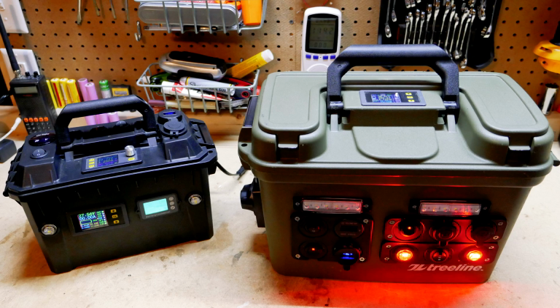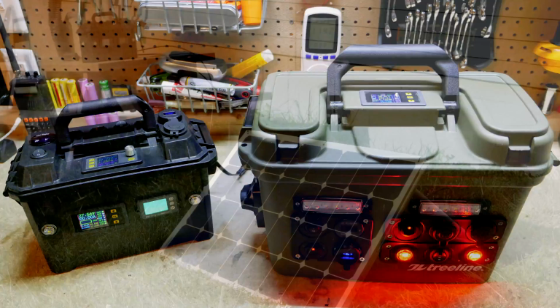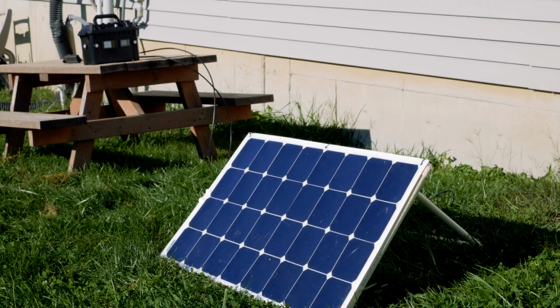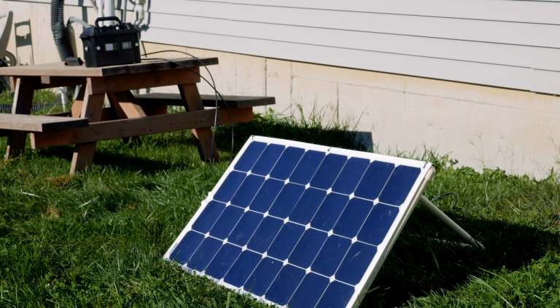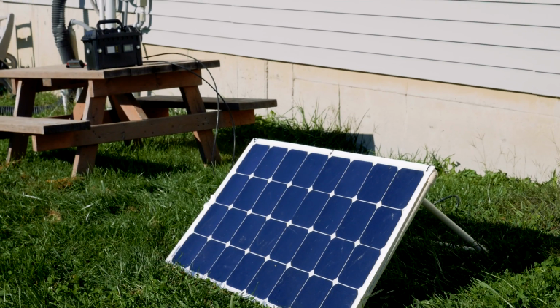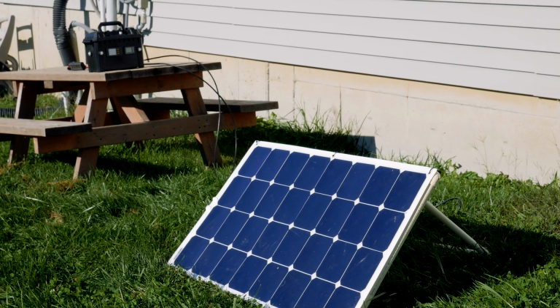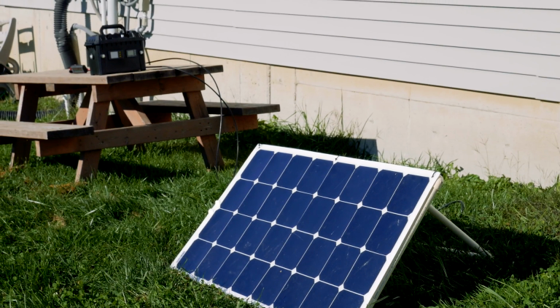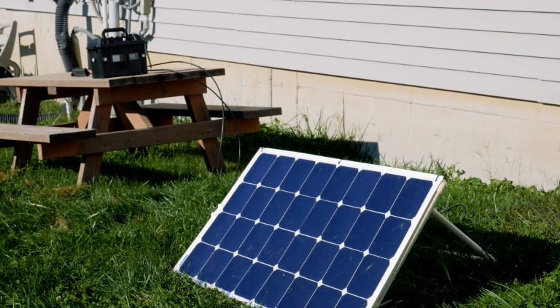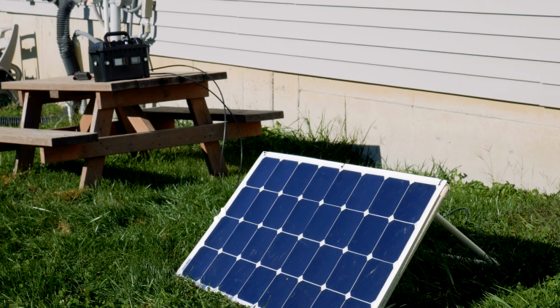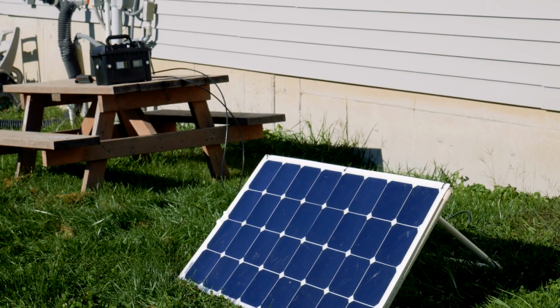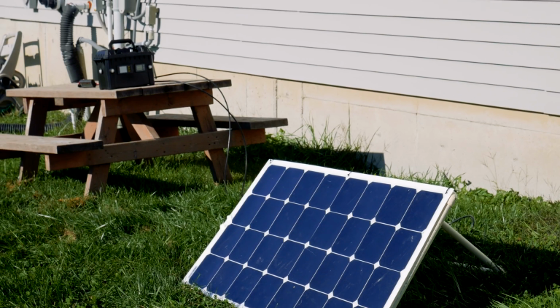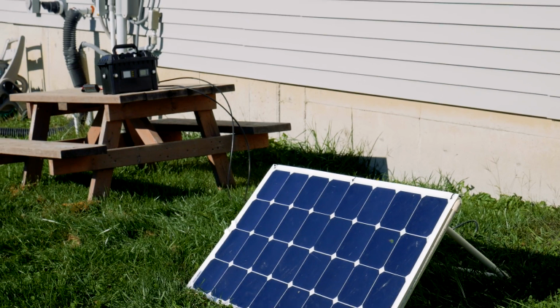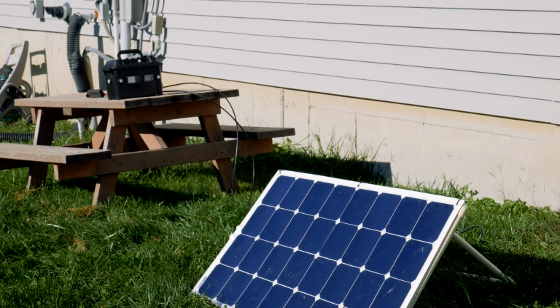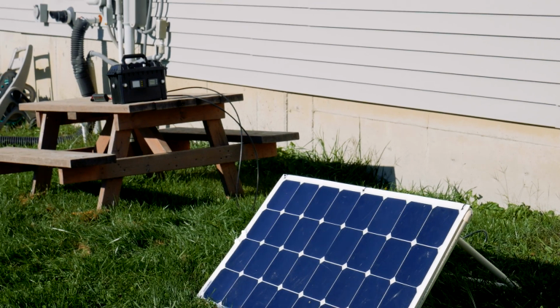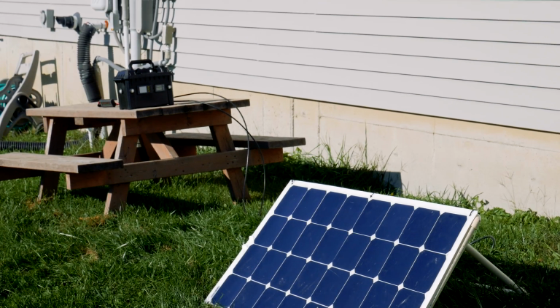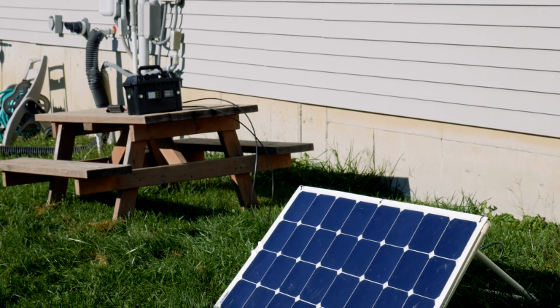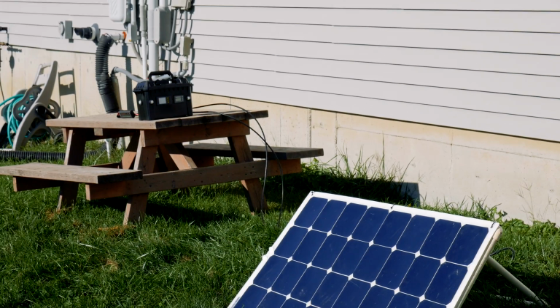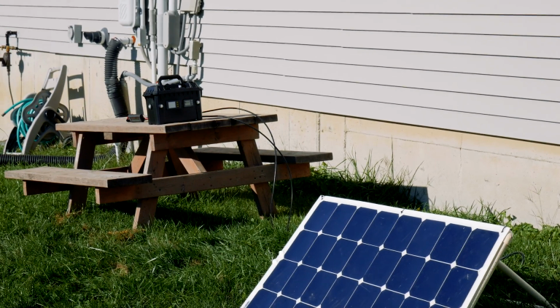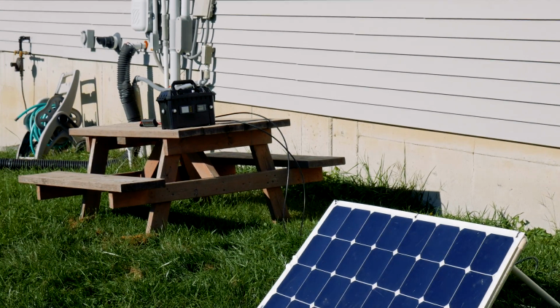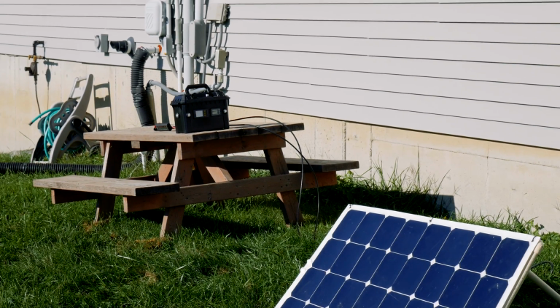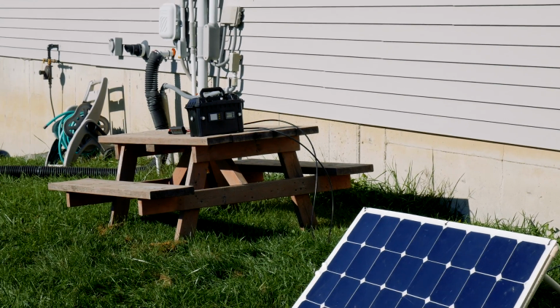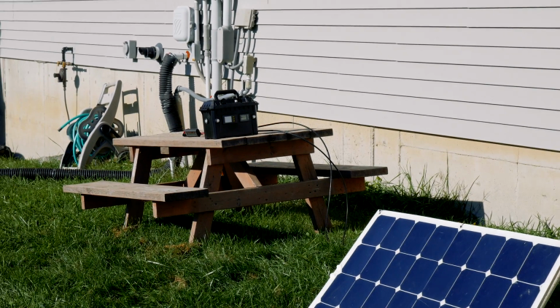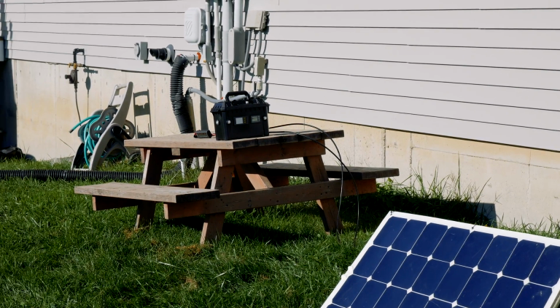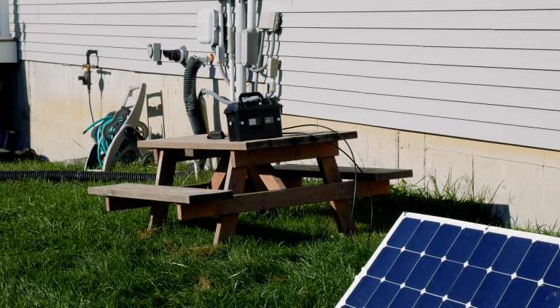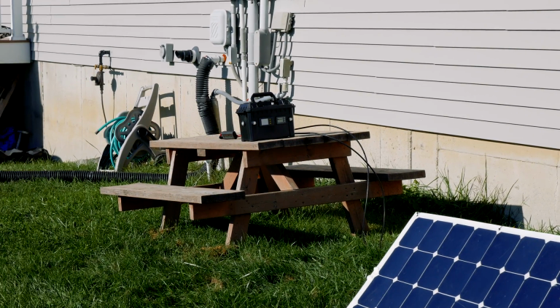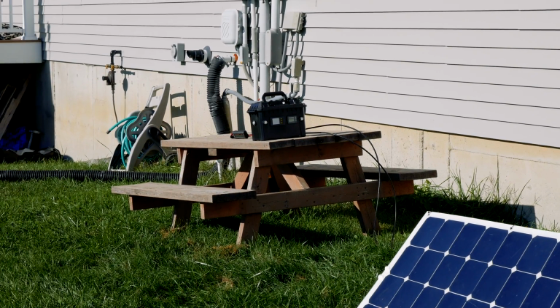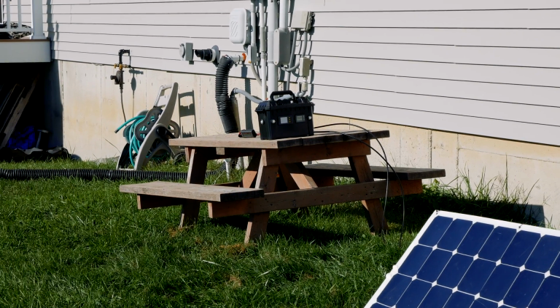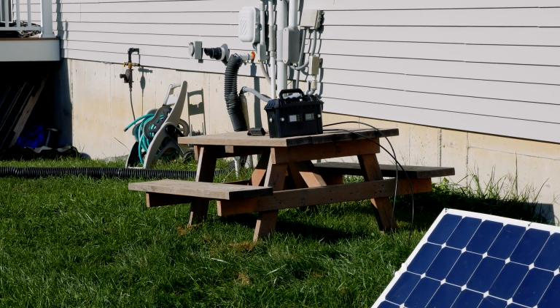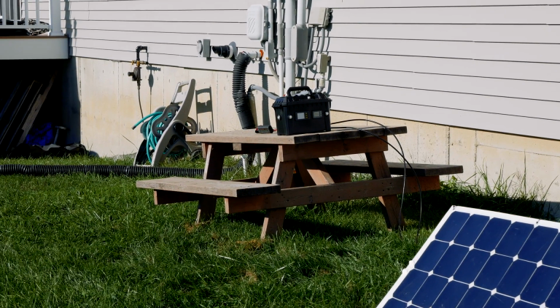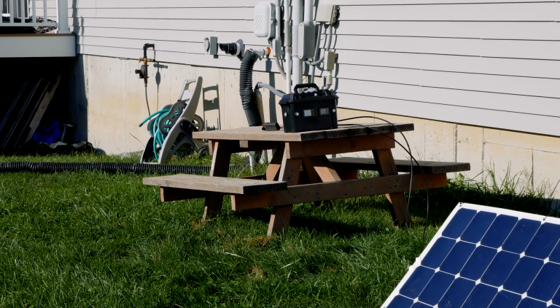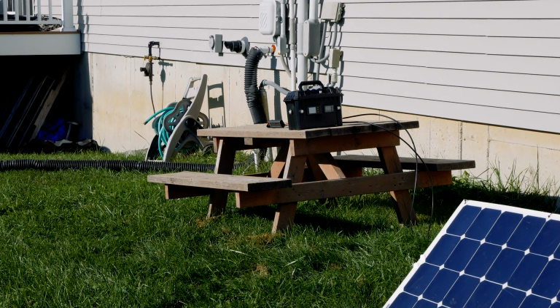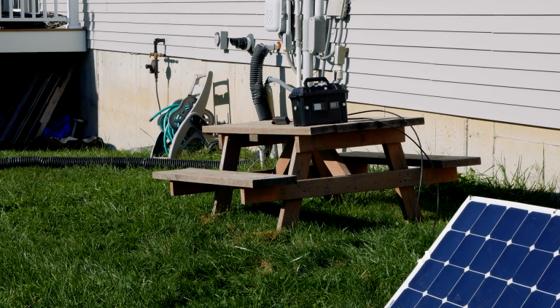Nothing beats charging by solar, but sometimes you just need to plug into AC. Thanks for watching, have a great day.